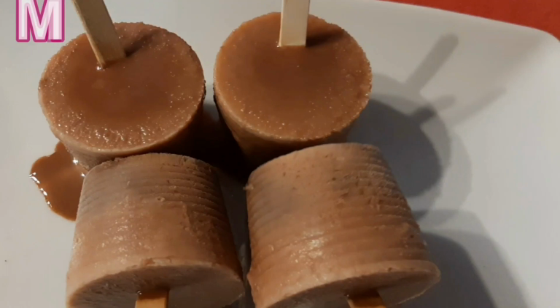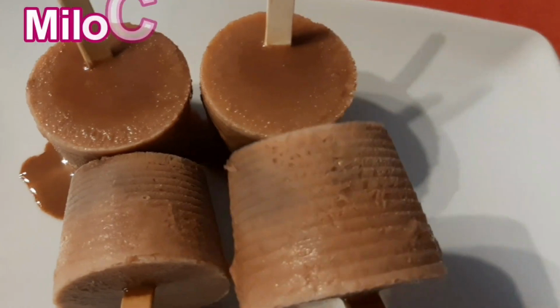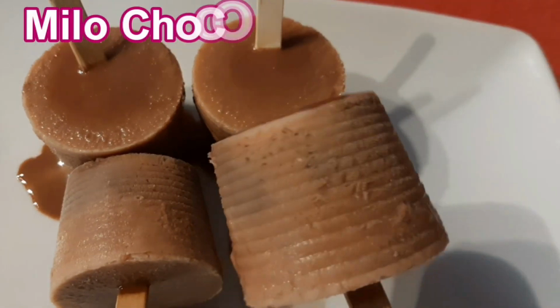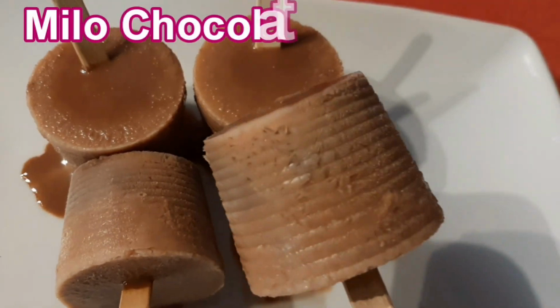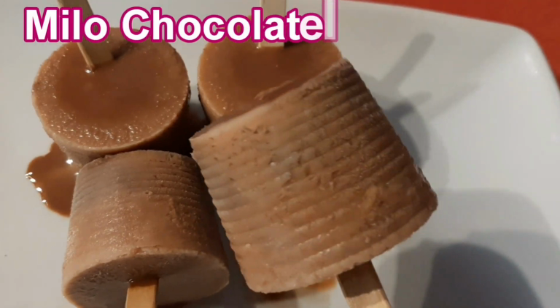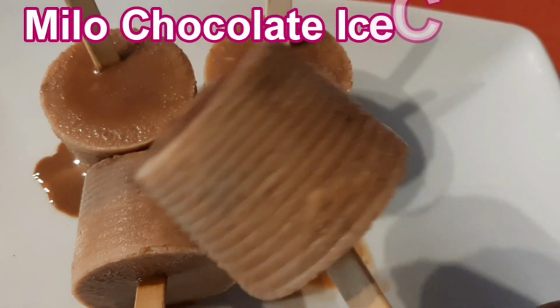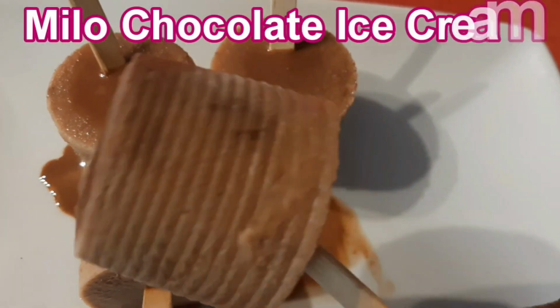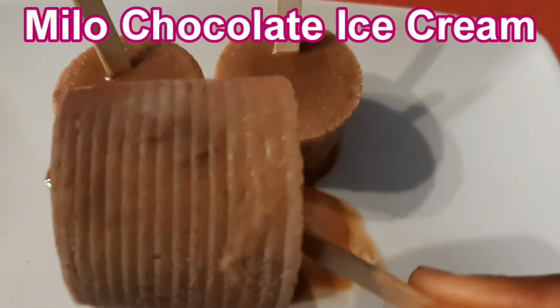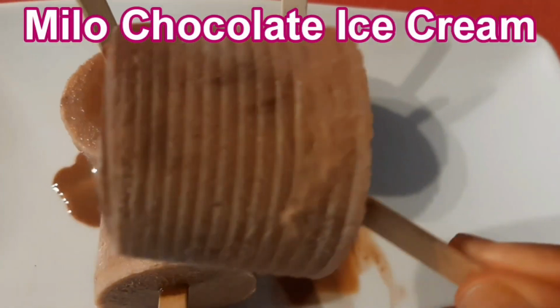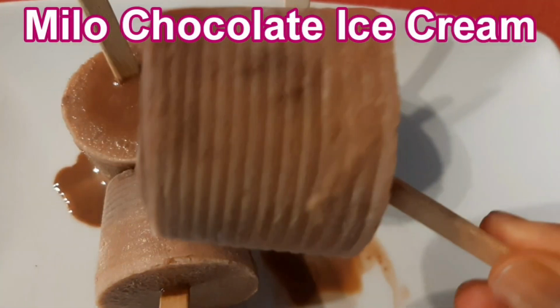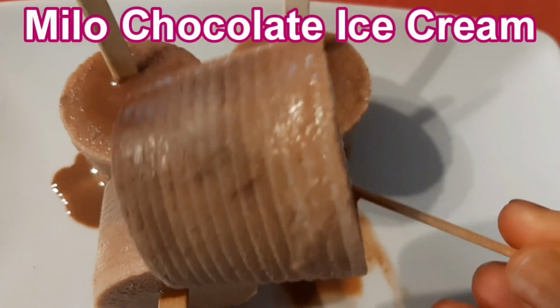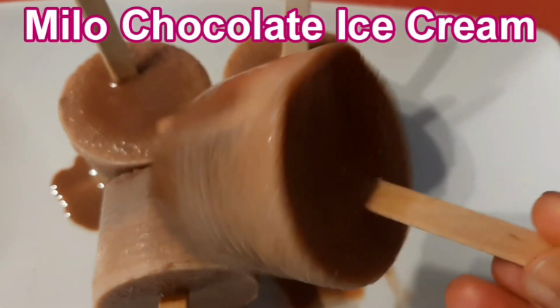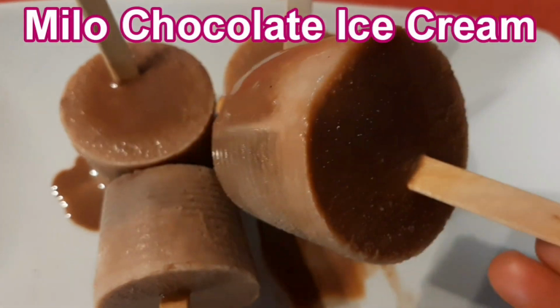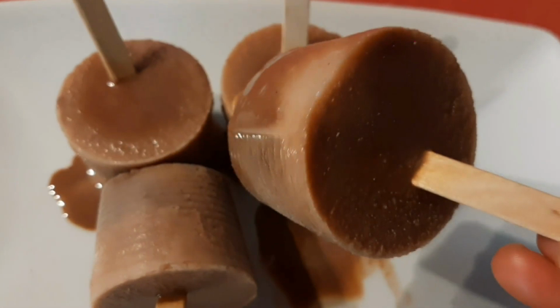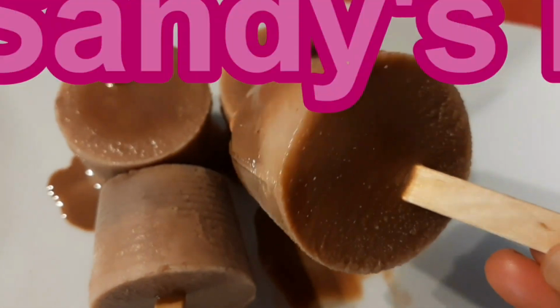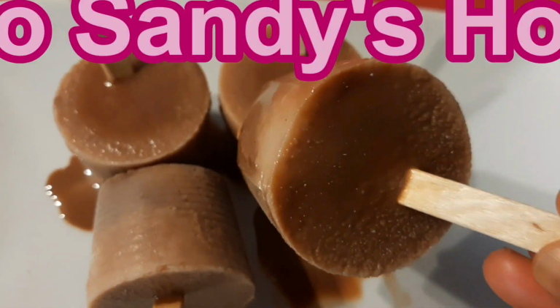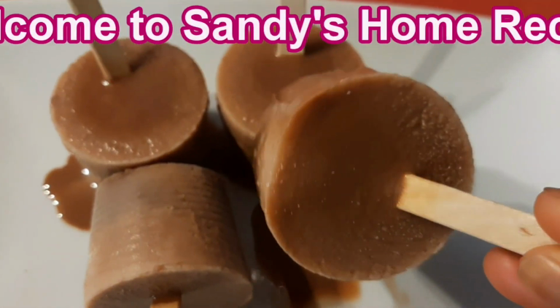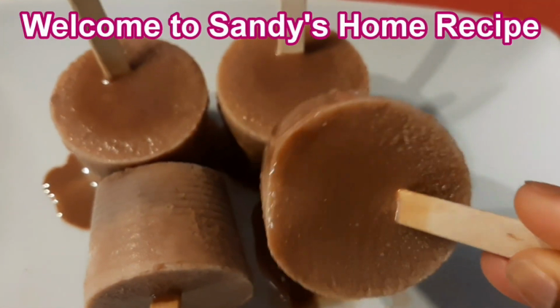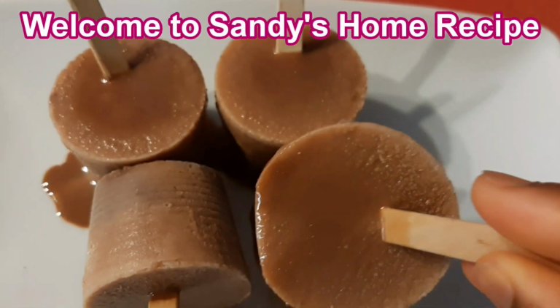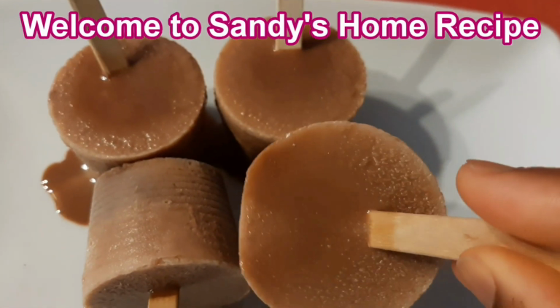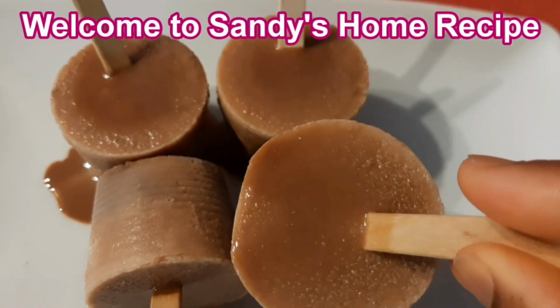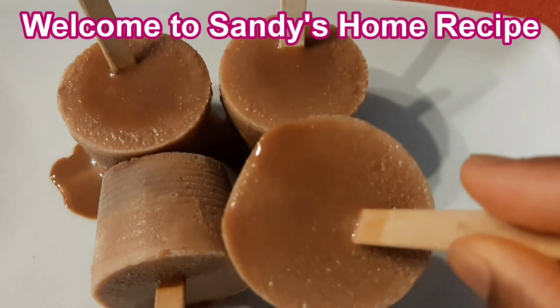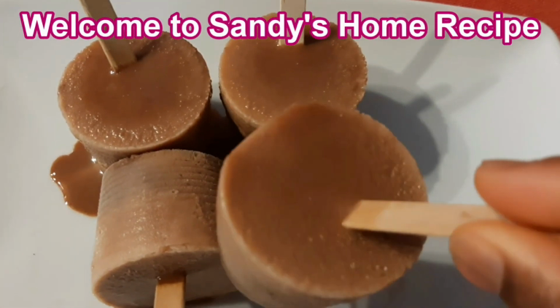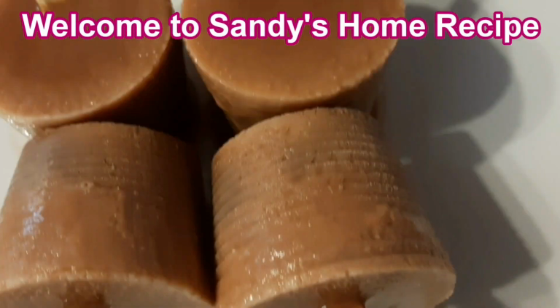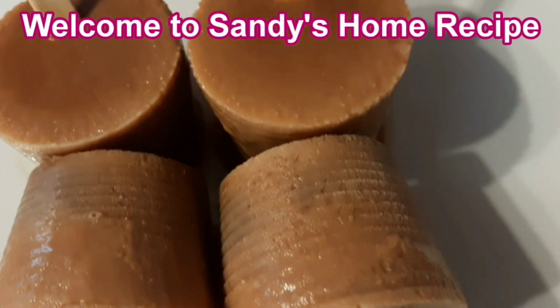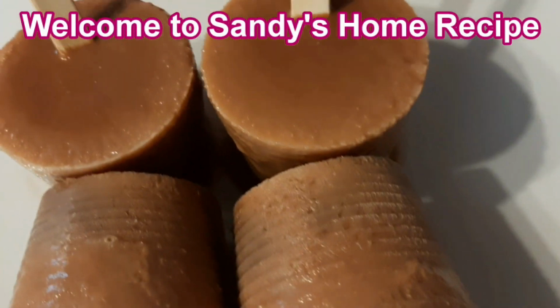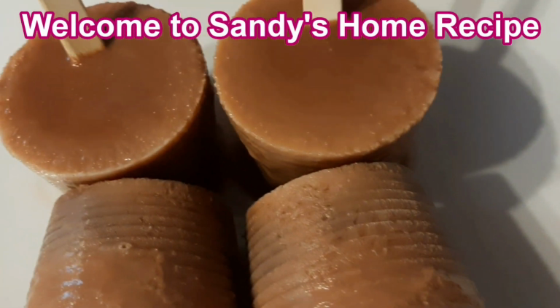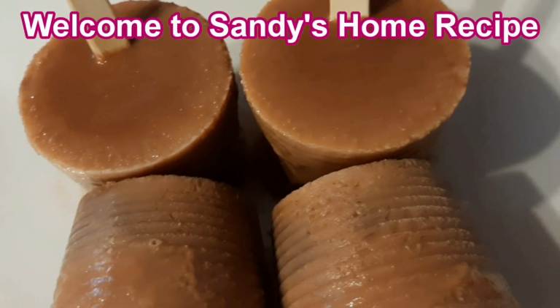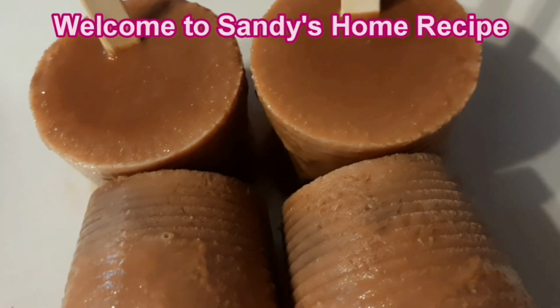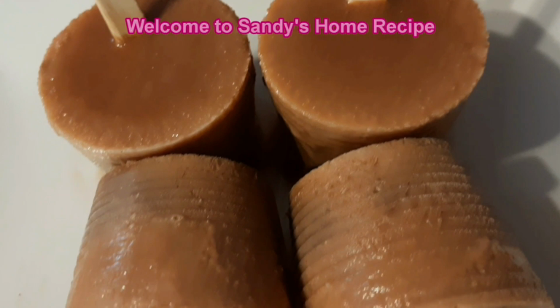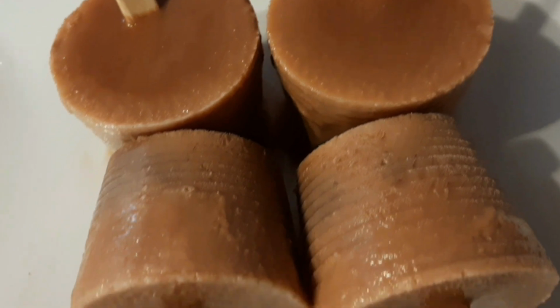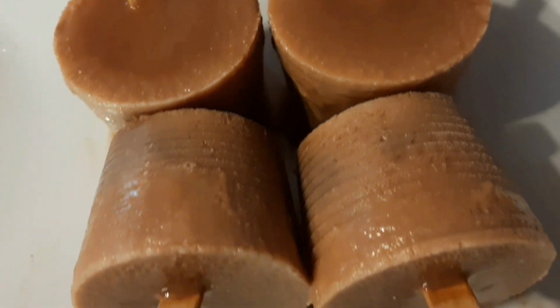Hello Charity Viewers! Welcome back to Sandy Home recipe. We are going to talk about Sandy Home recipe.